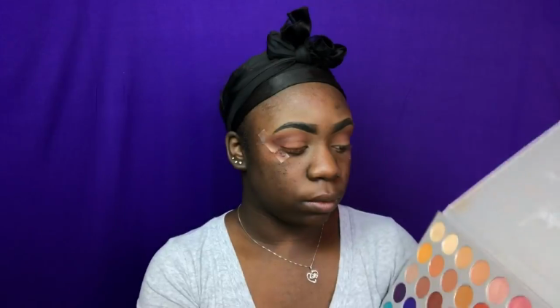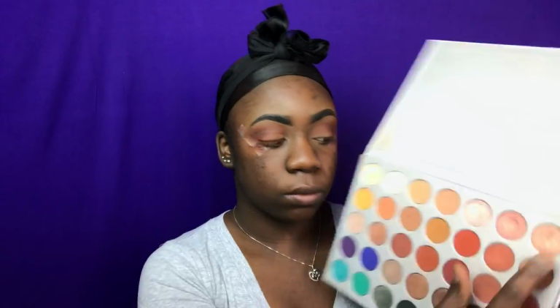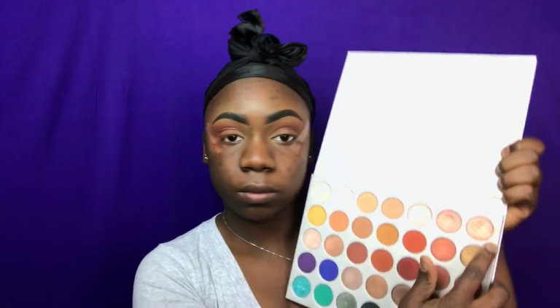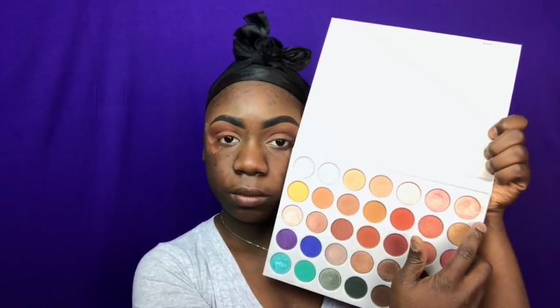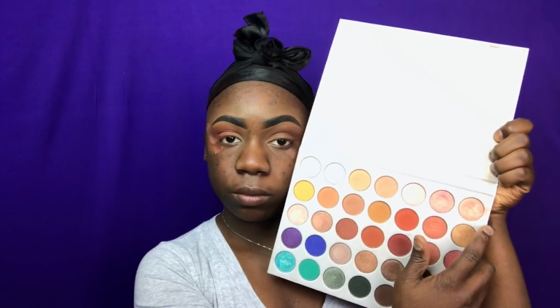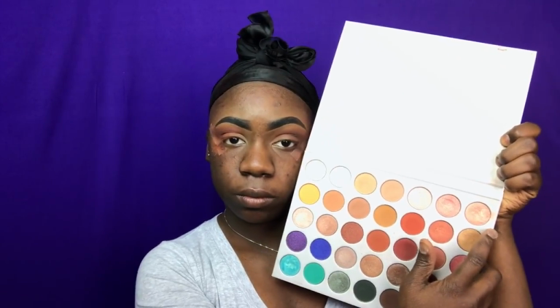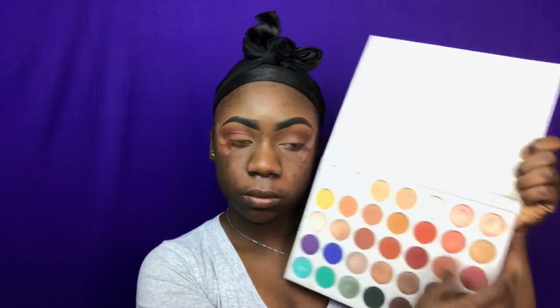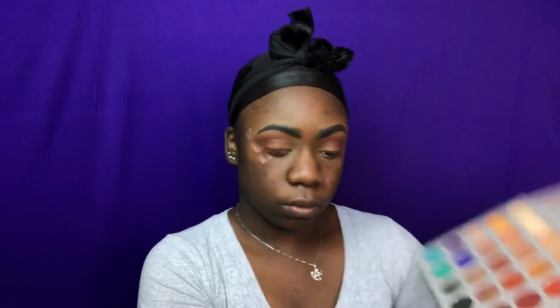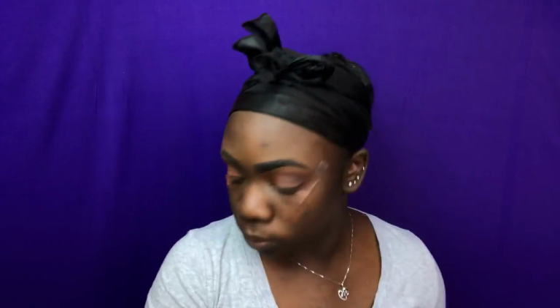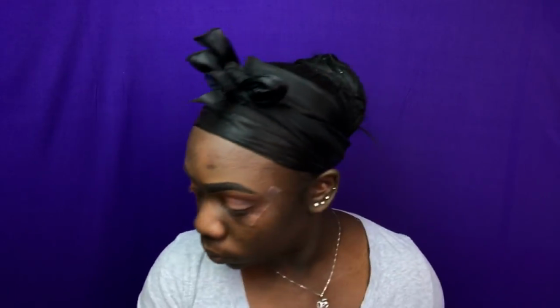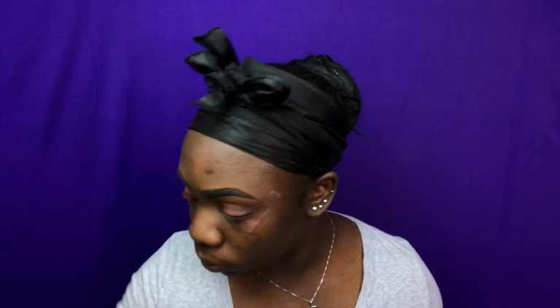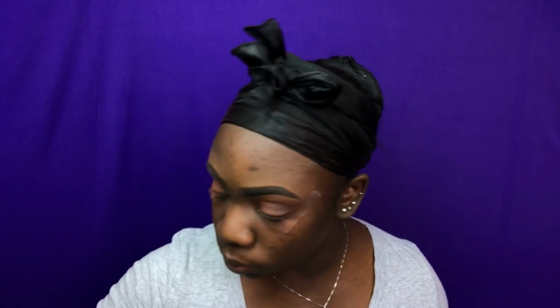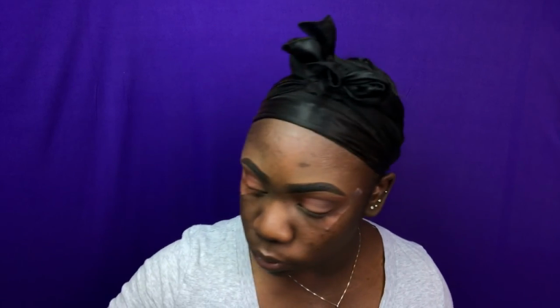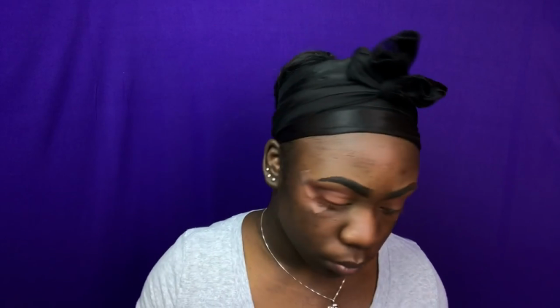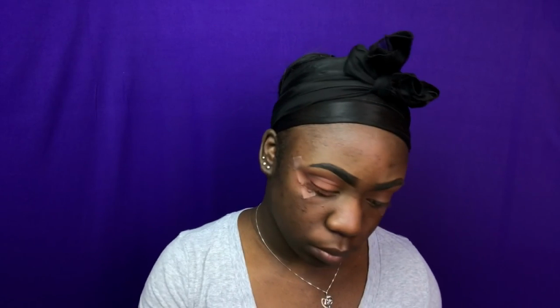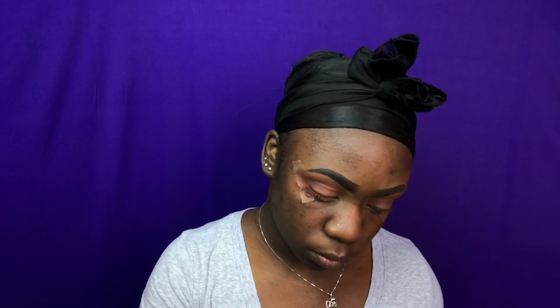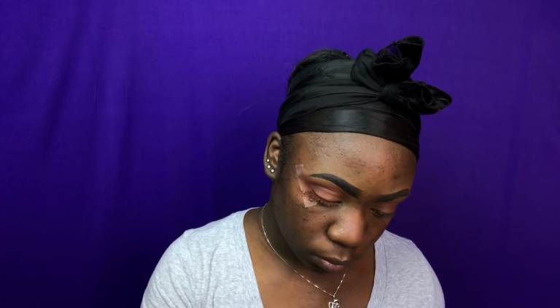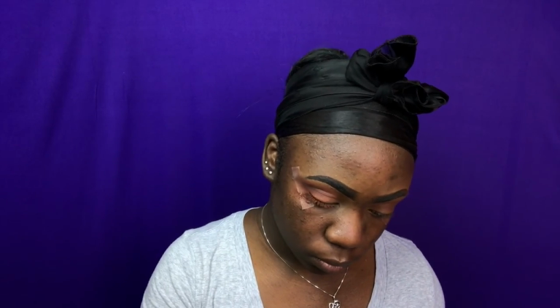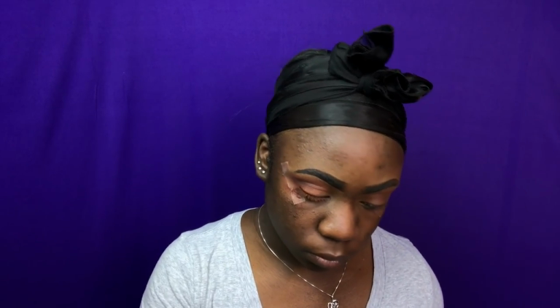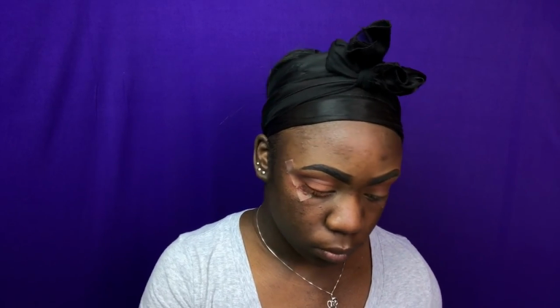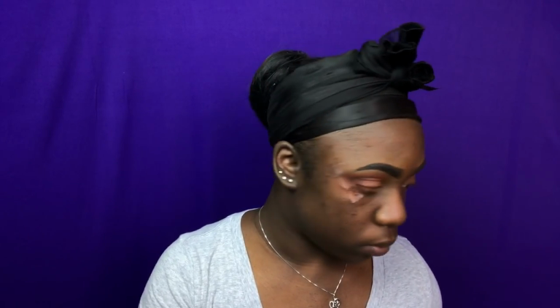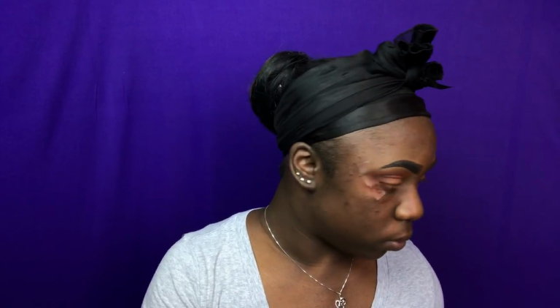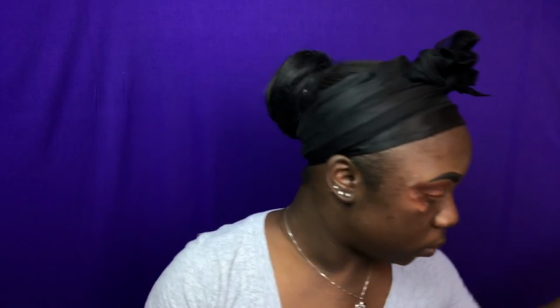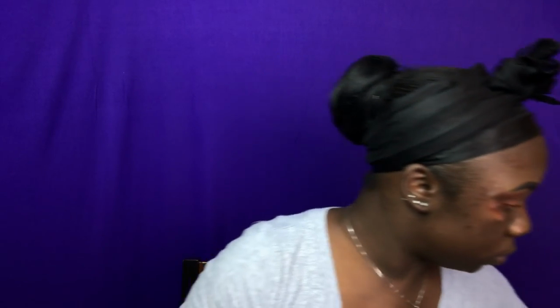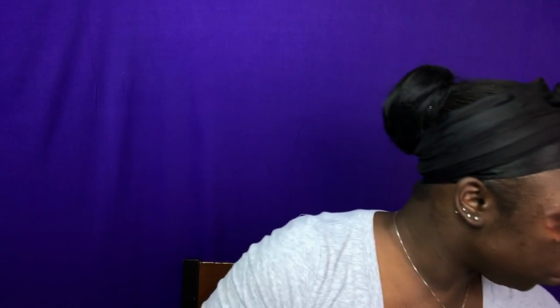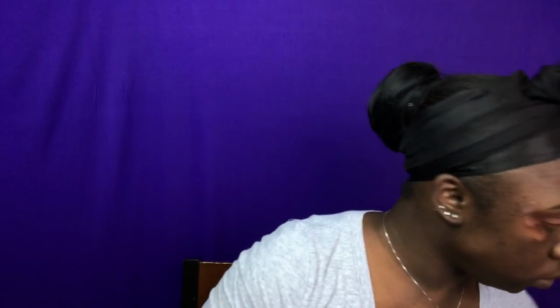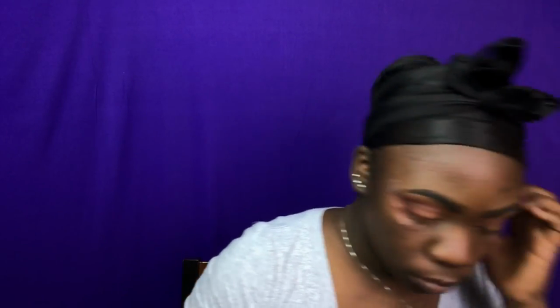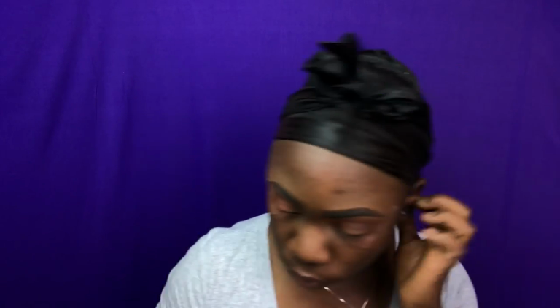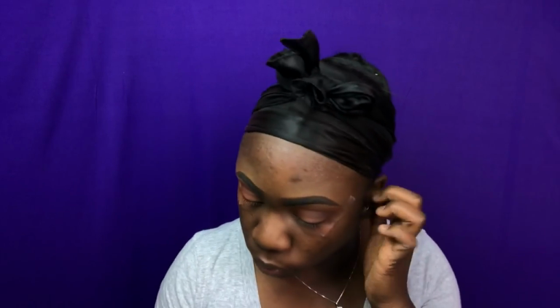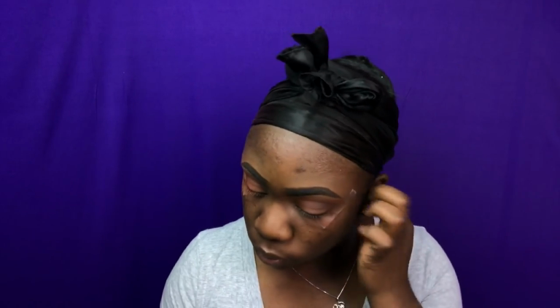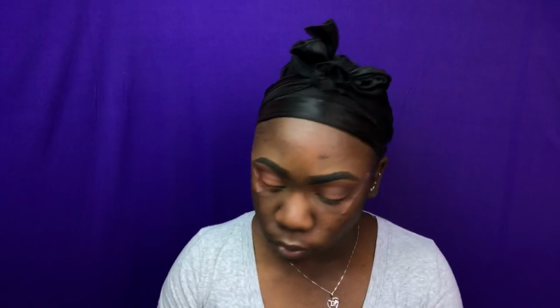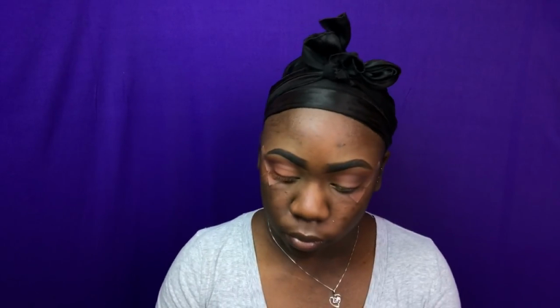I'm going back into the Jaclyn Hill palette and I'm taking this shade called Little Lady and I'm putting that down as my brow bone highlight.